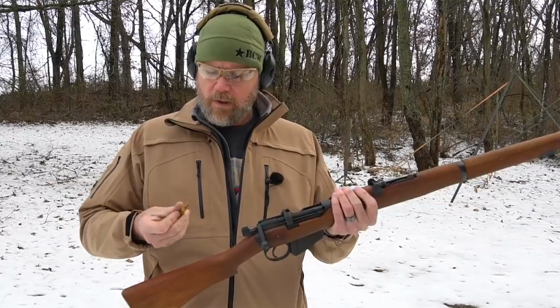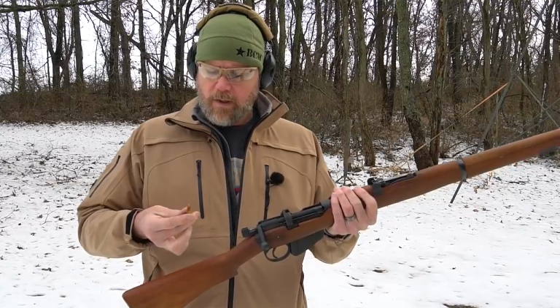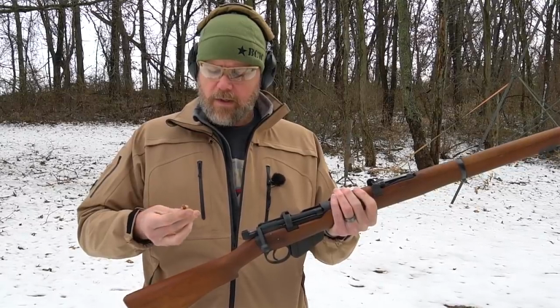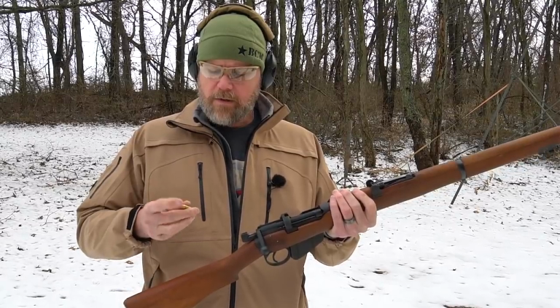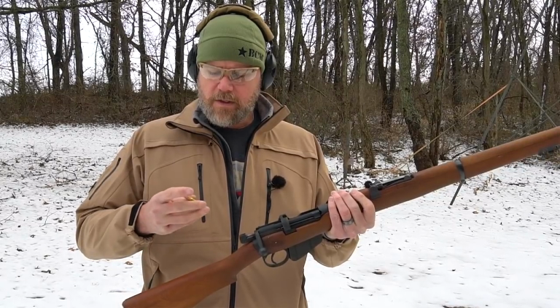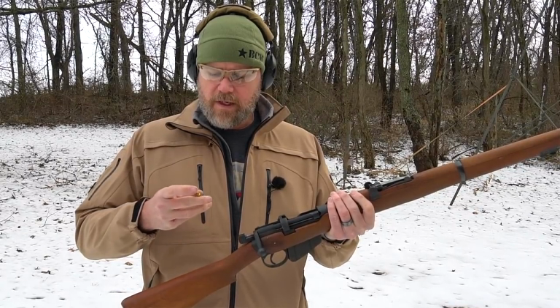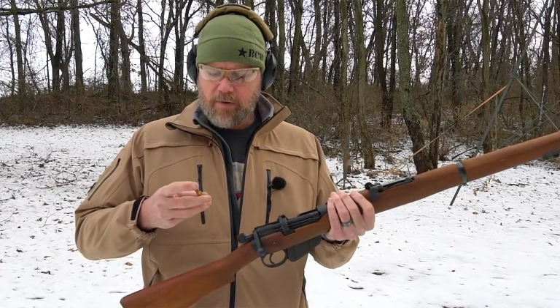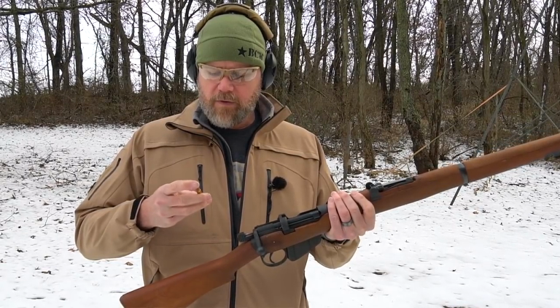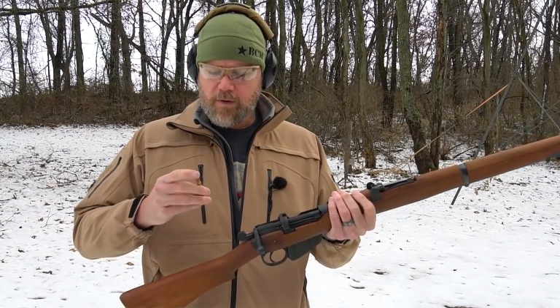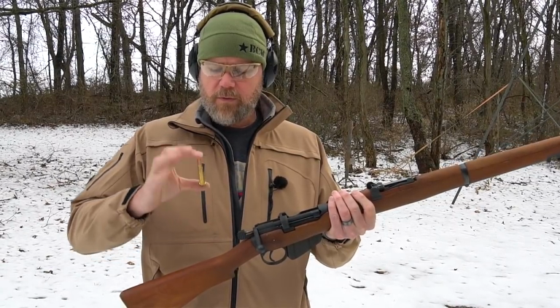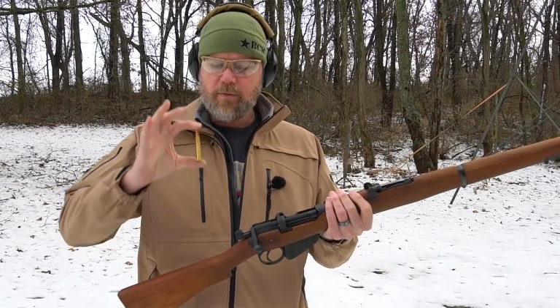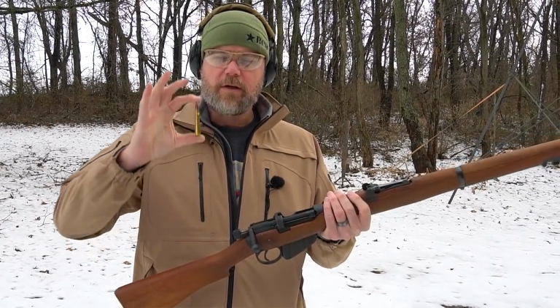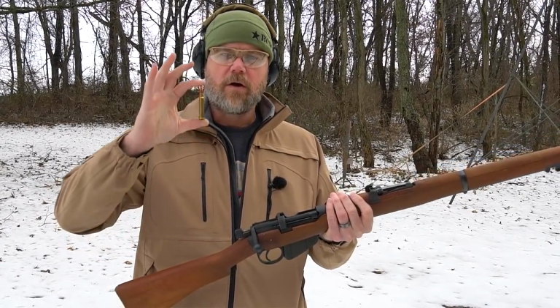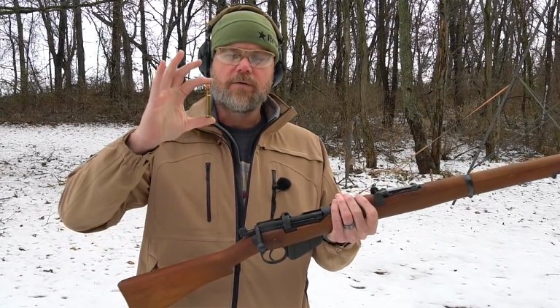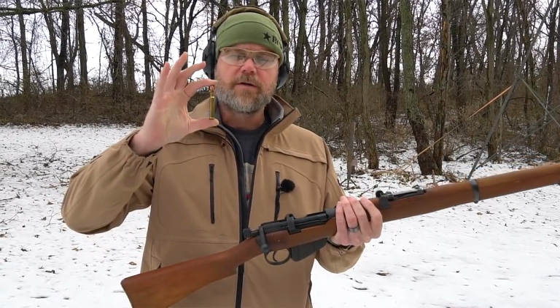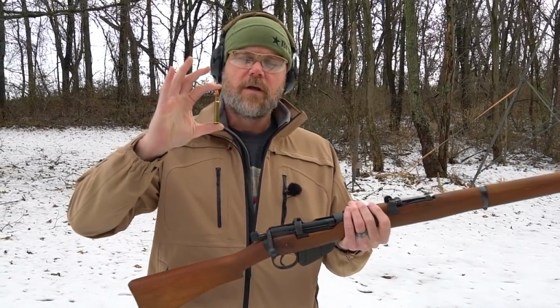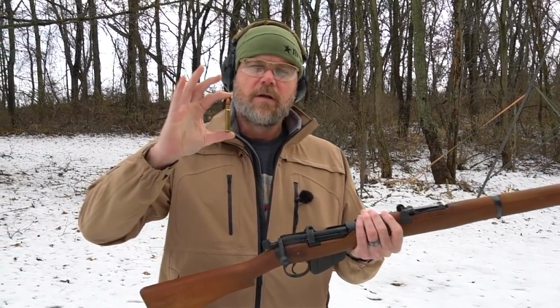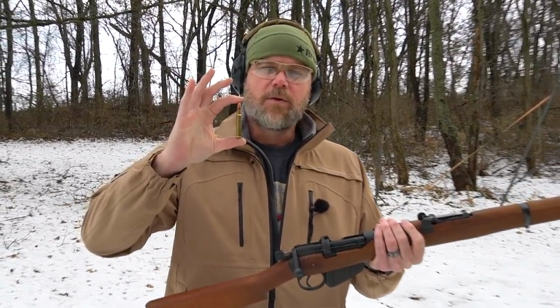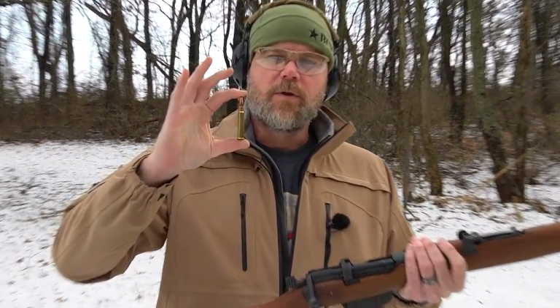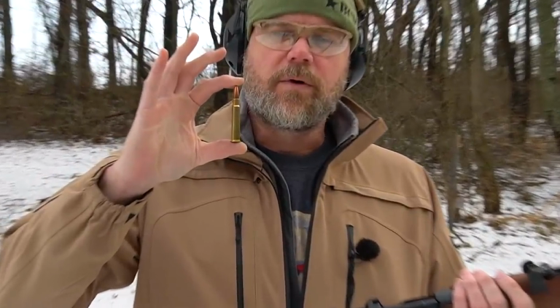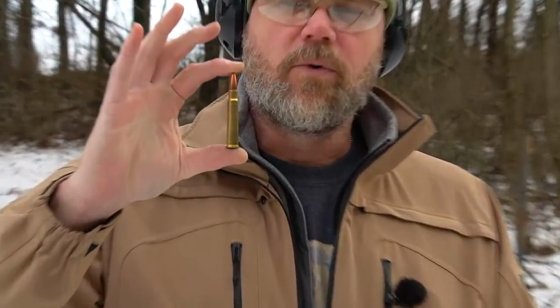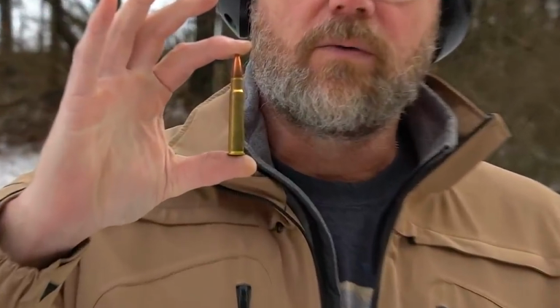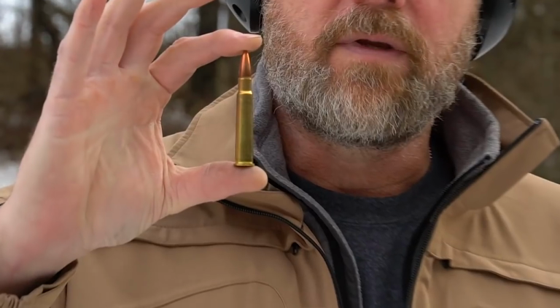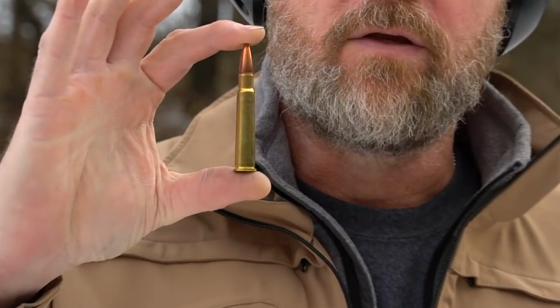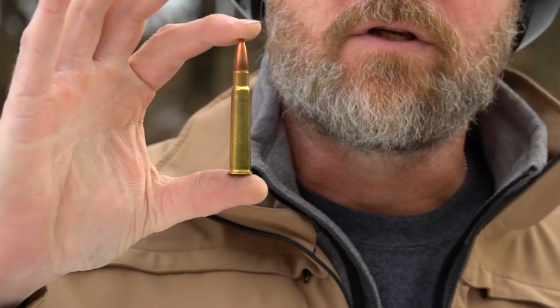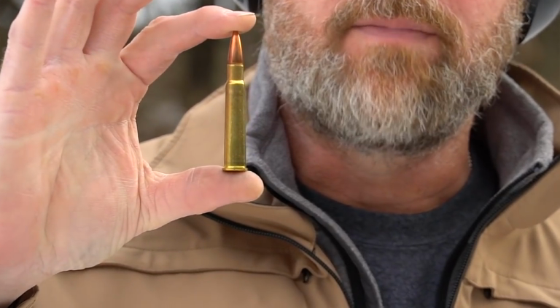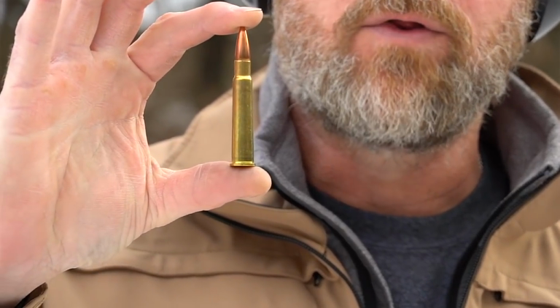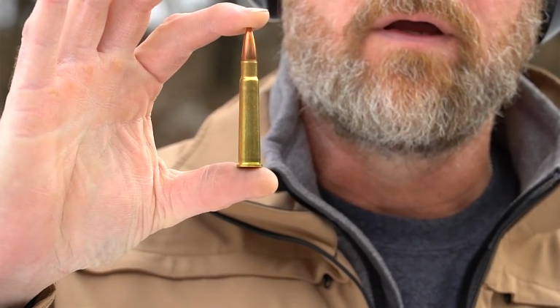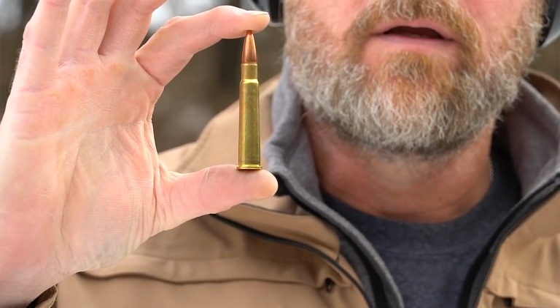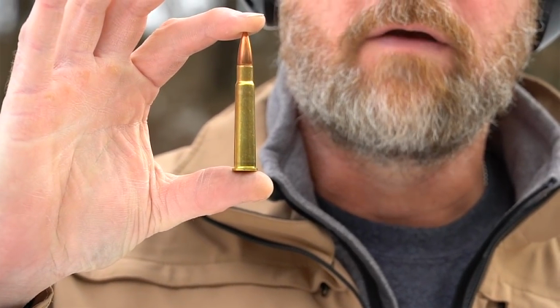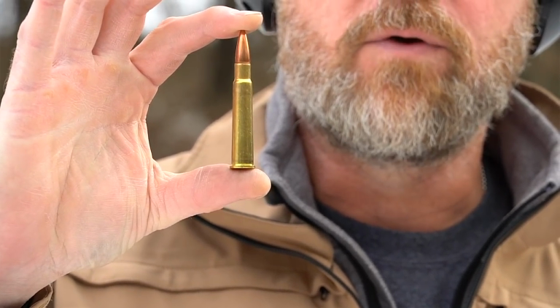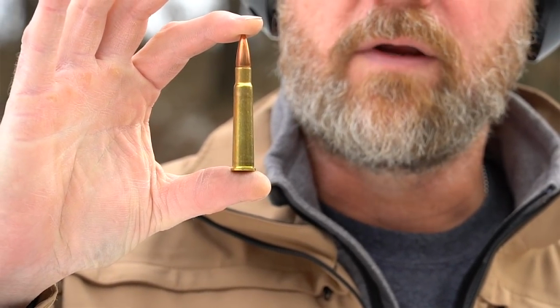It's chambered in .303 Brit, which is a rimmed cartridge. Here's an example of a .303 Brit cartridge. The .303 Brit would be used in both of the Great Wars by the British forces and Commonwealth.